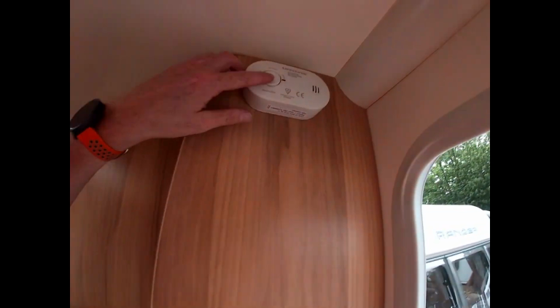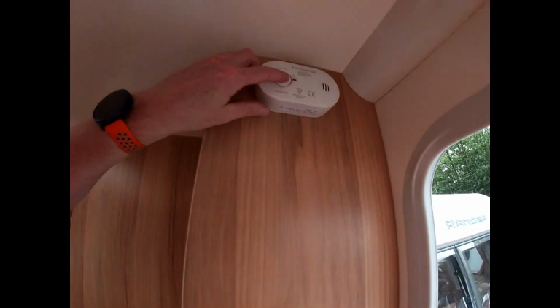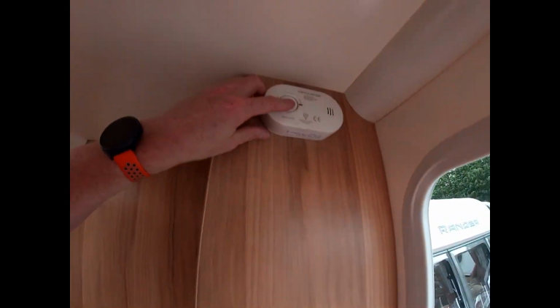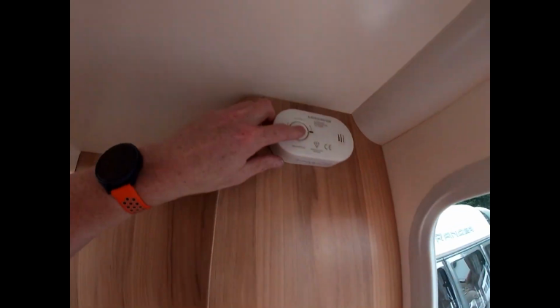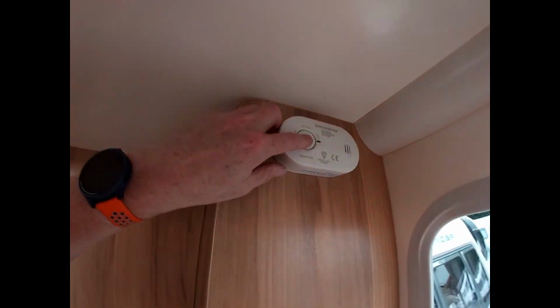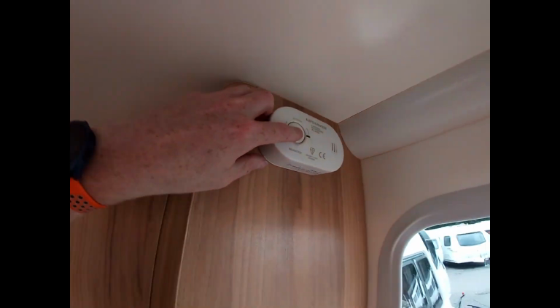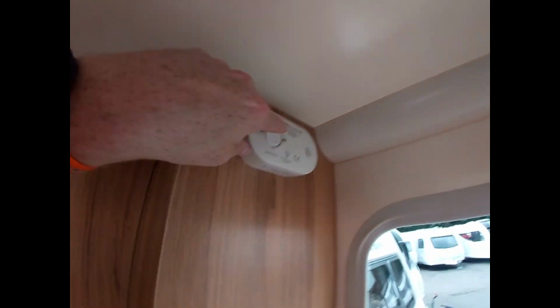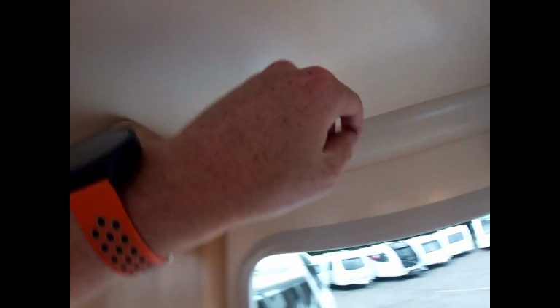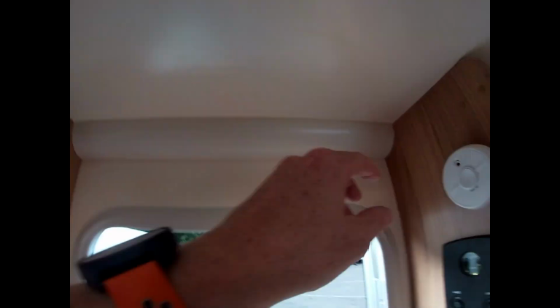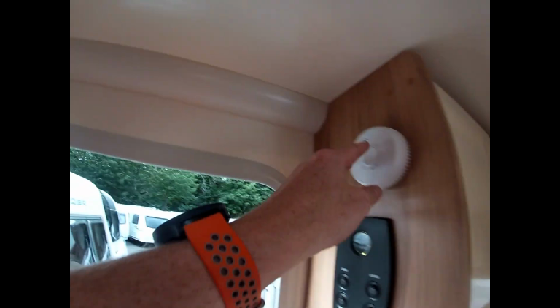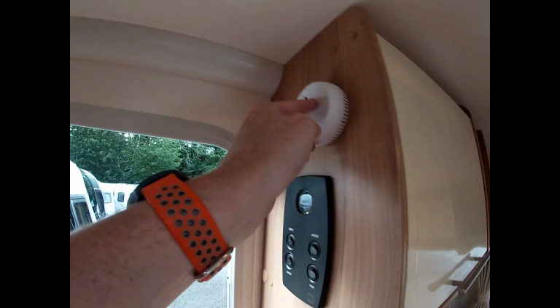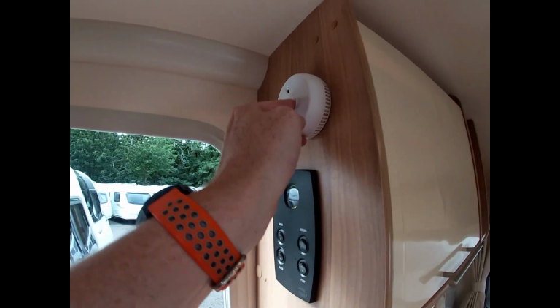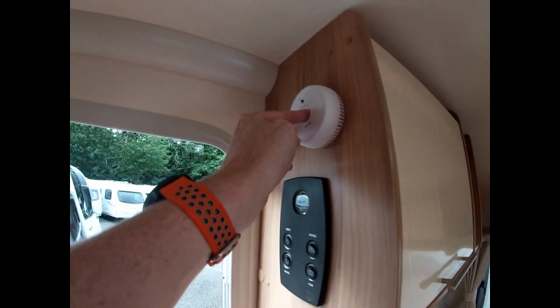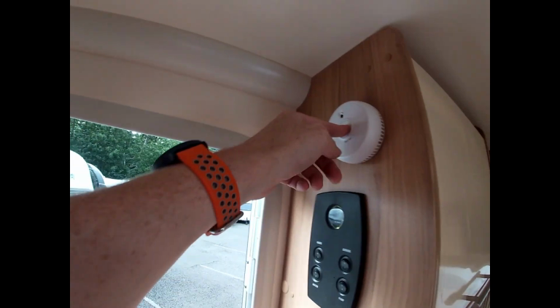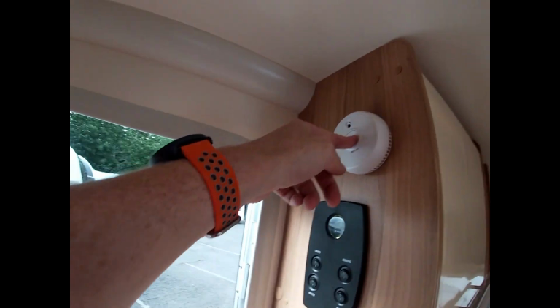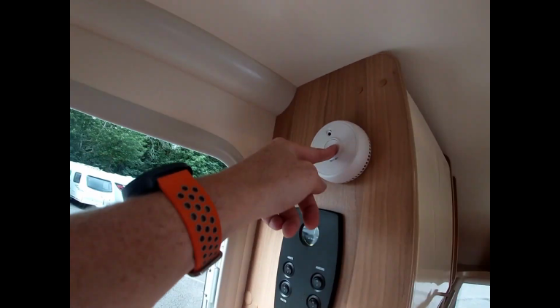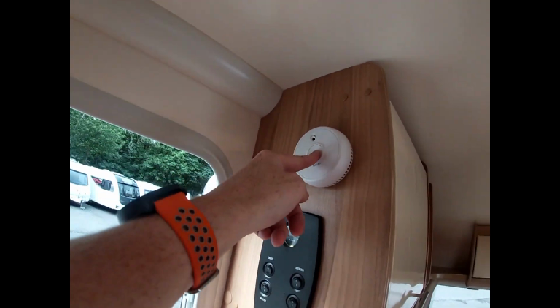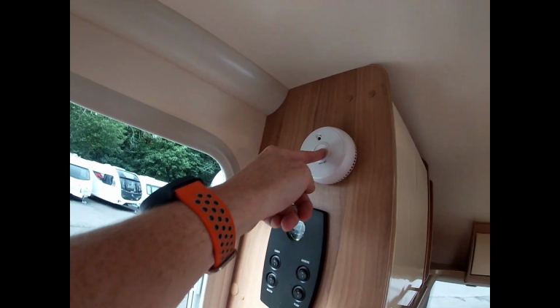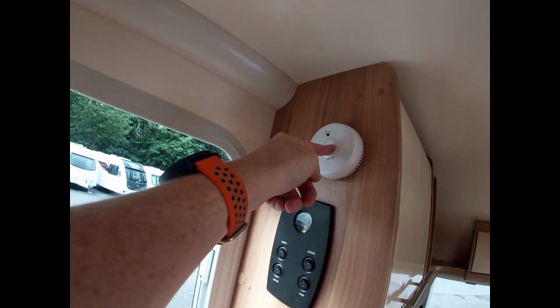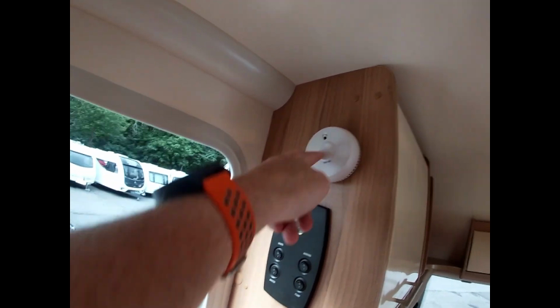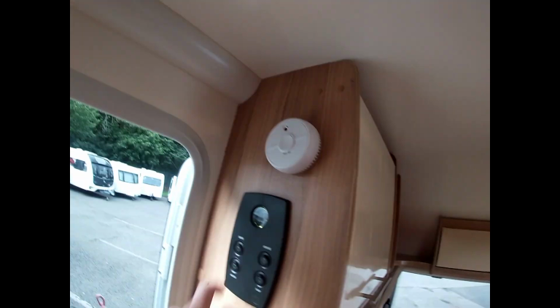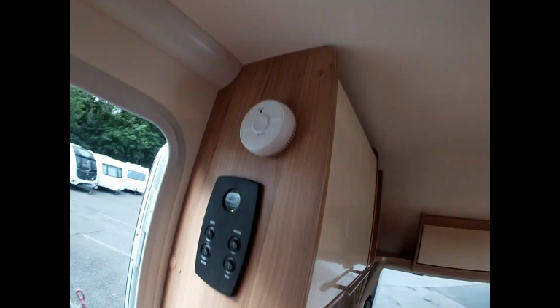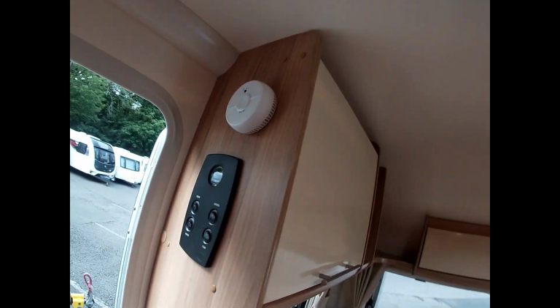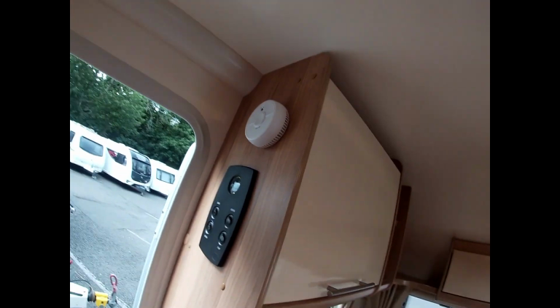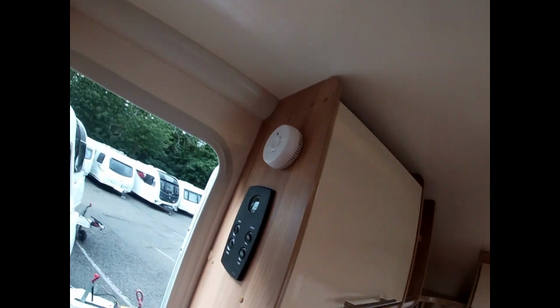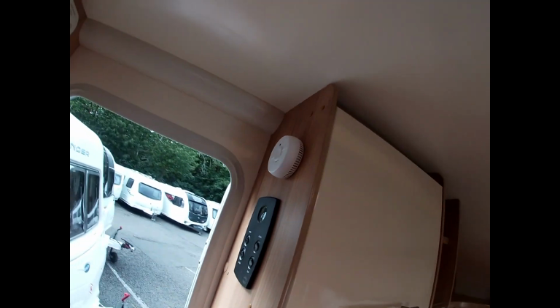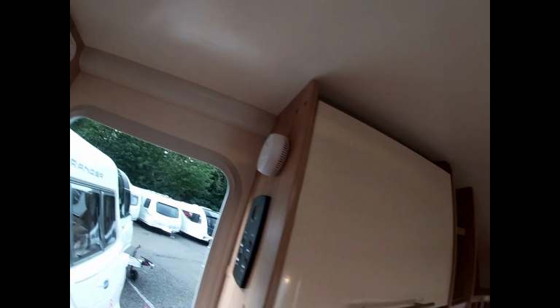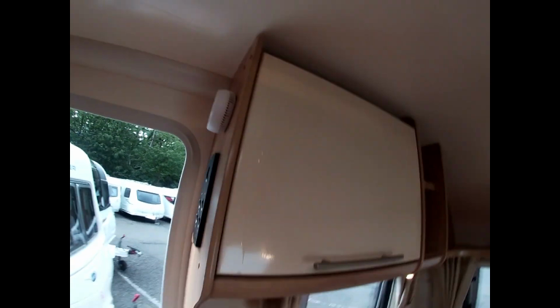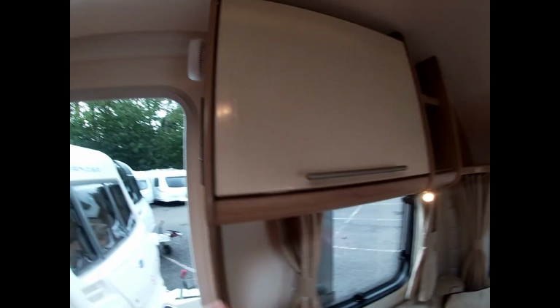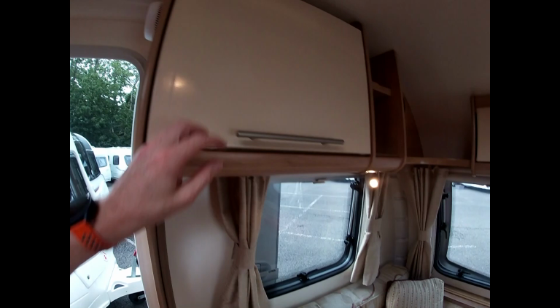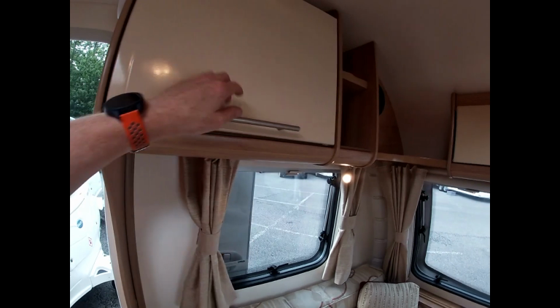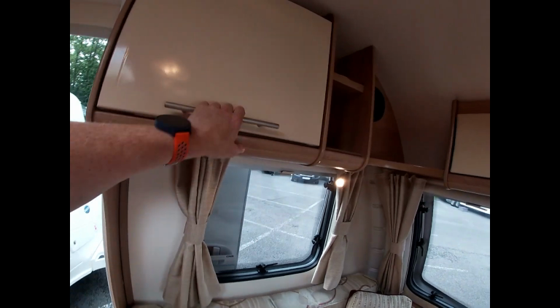Carbon monoxide alarm and also your fire alarm here — they're all working nicely.